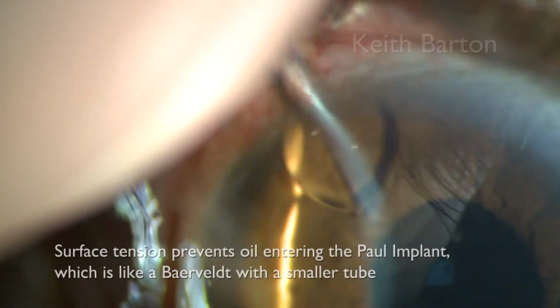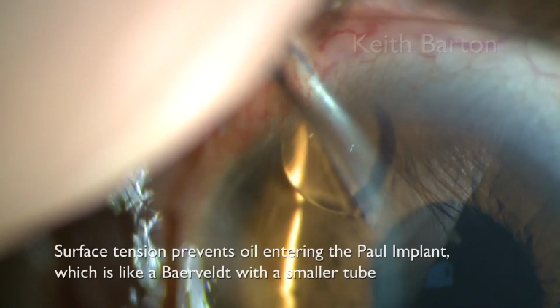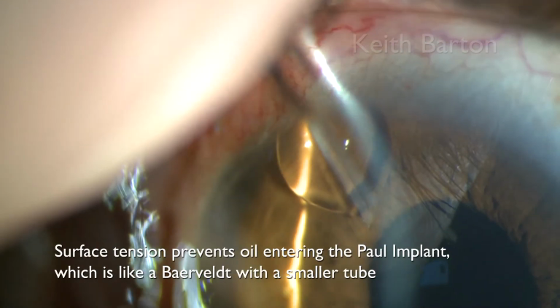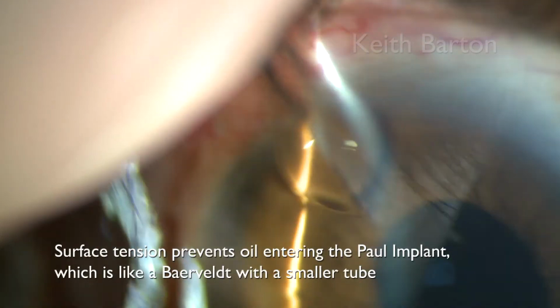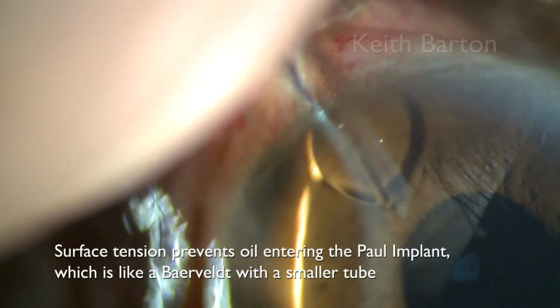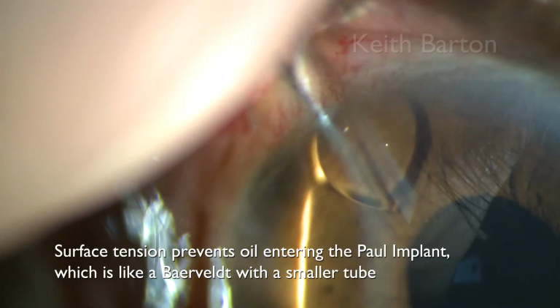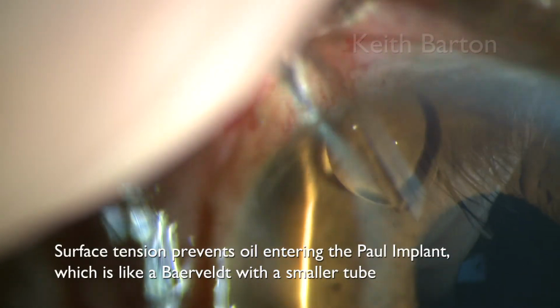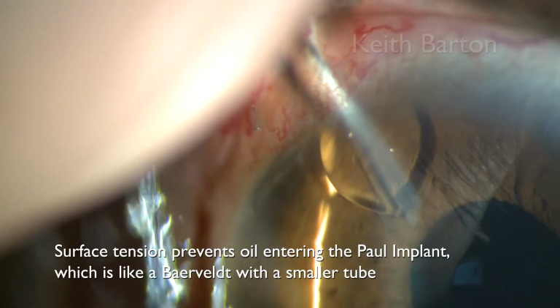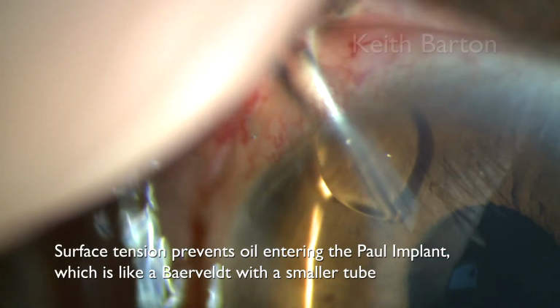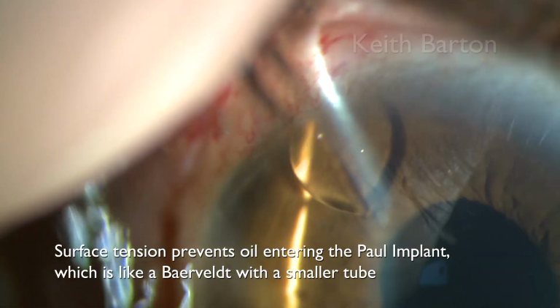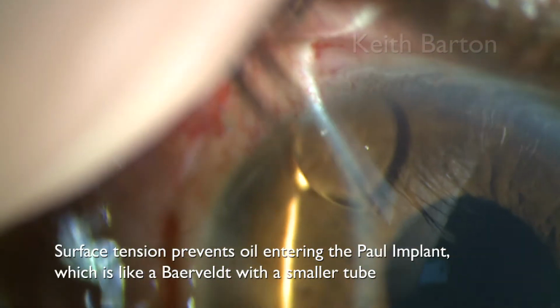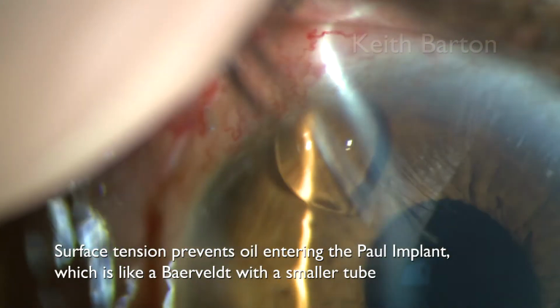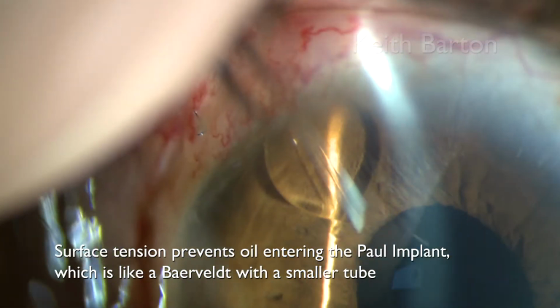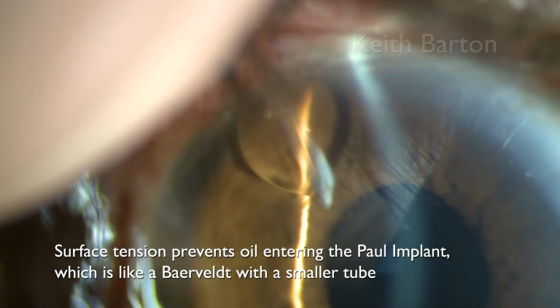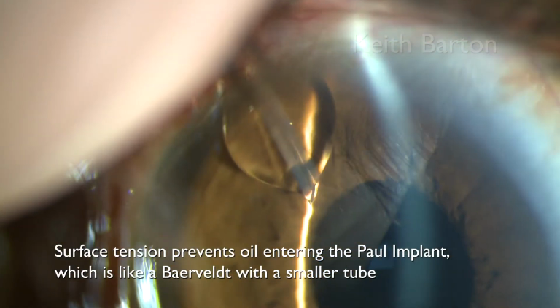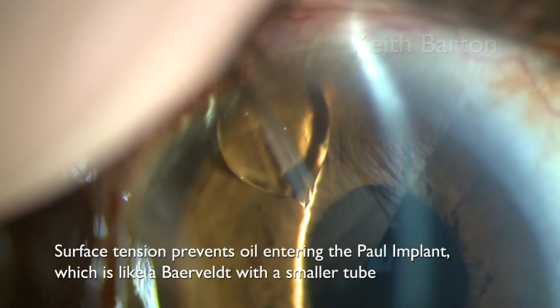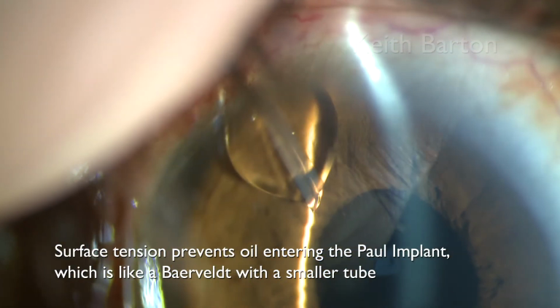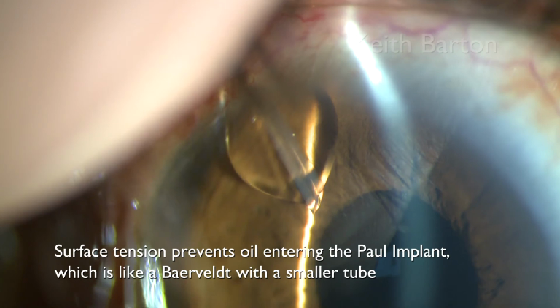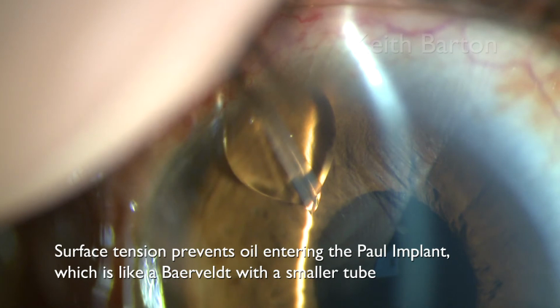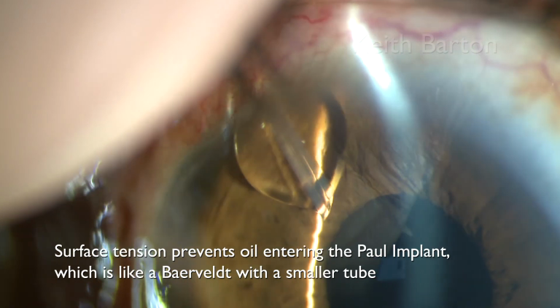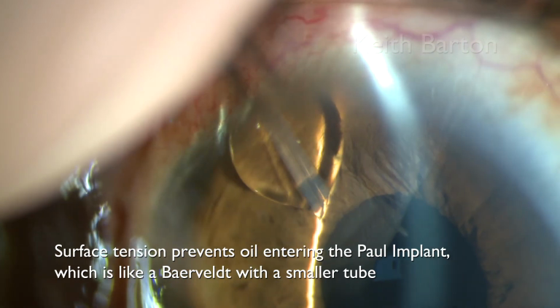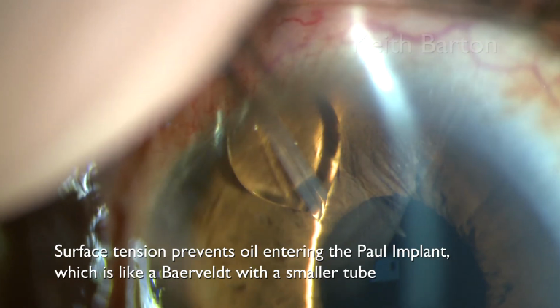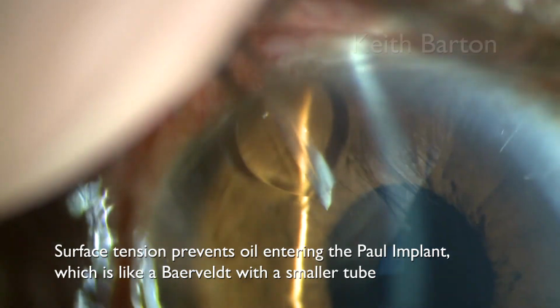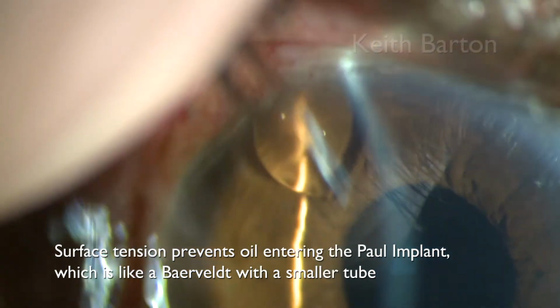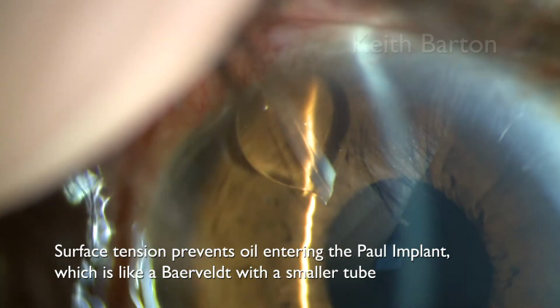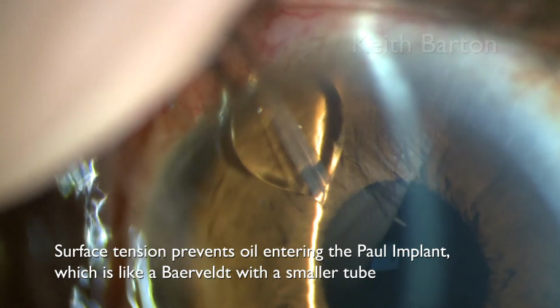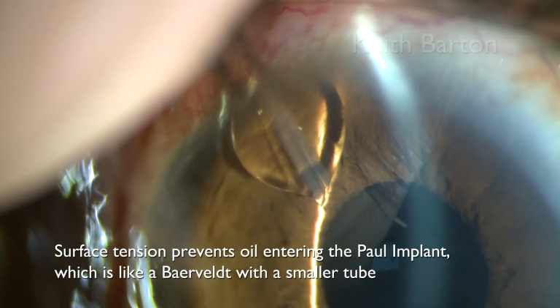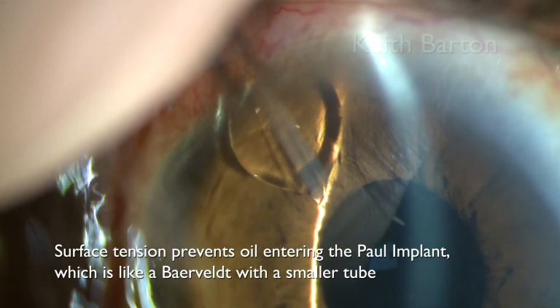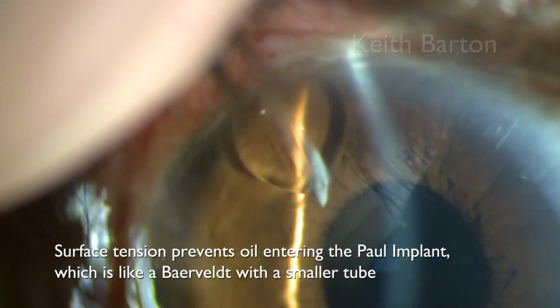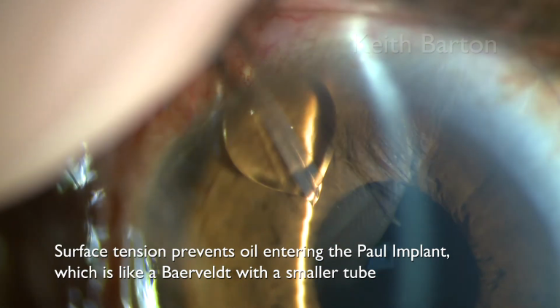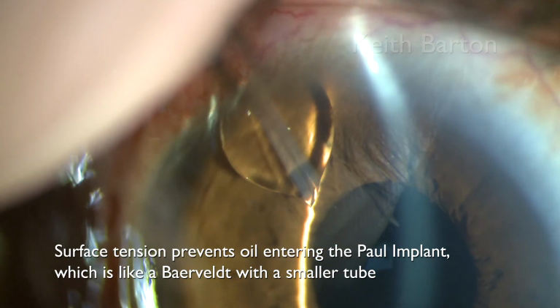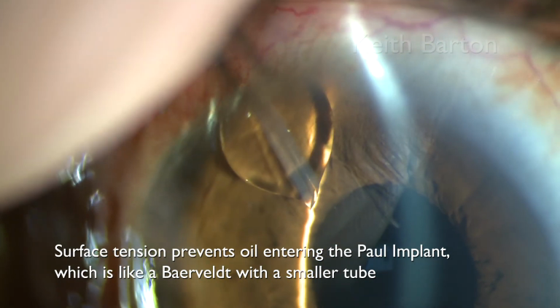Surface tension prevents oil from entering the pole implant, which is like a Baerveldt but with a smaller tube.